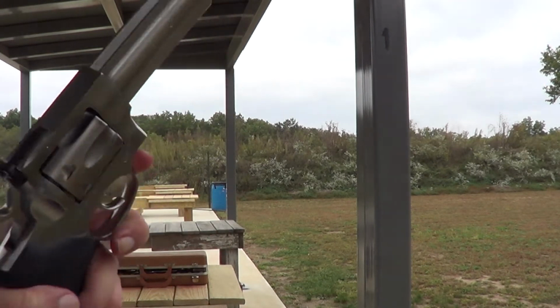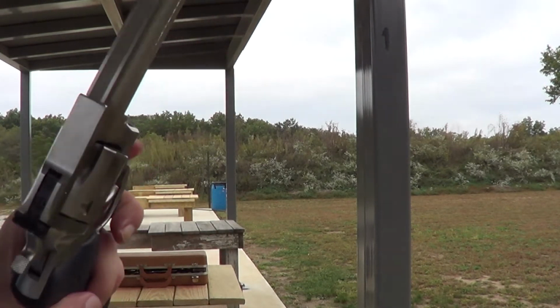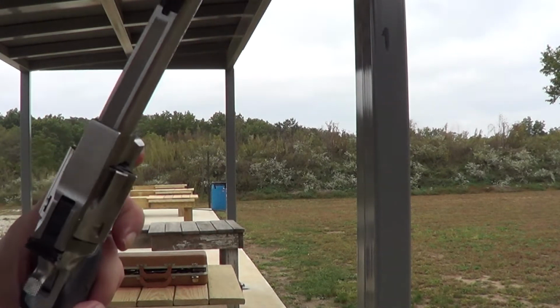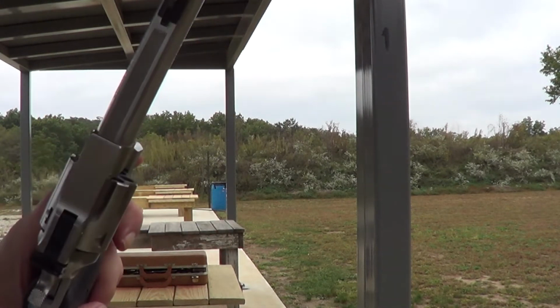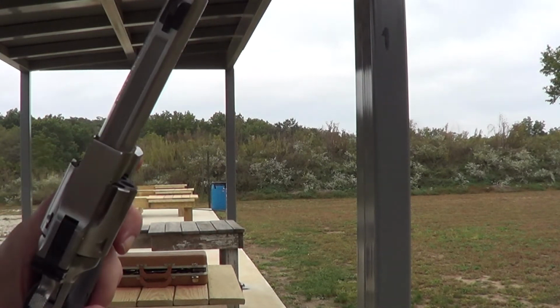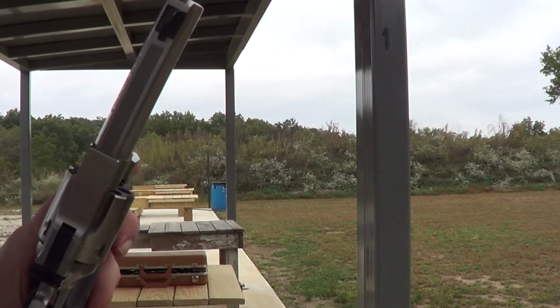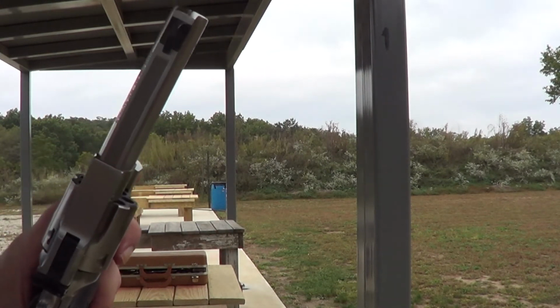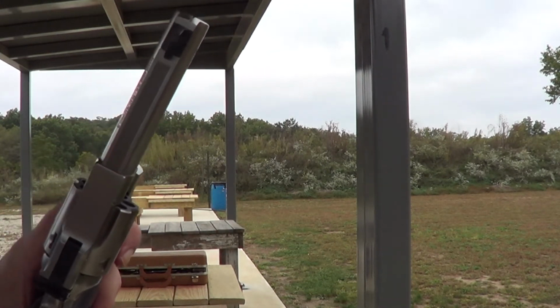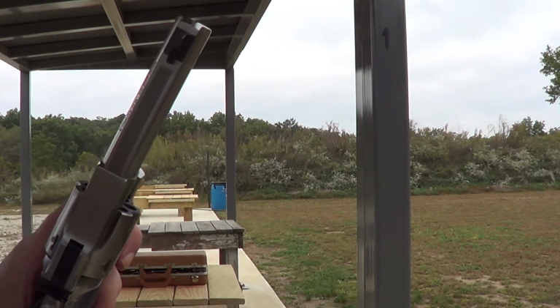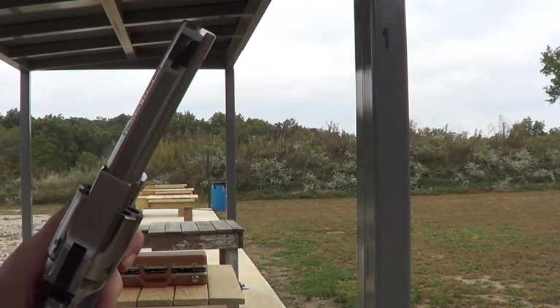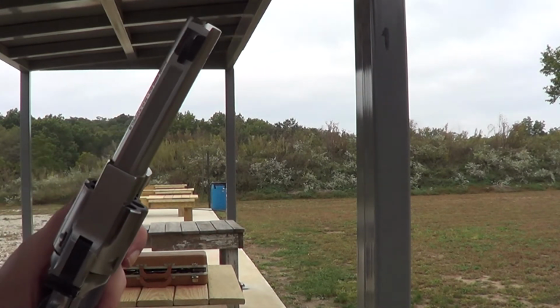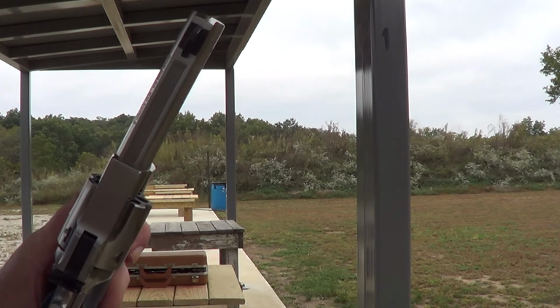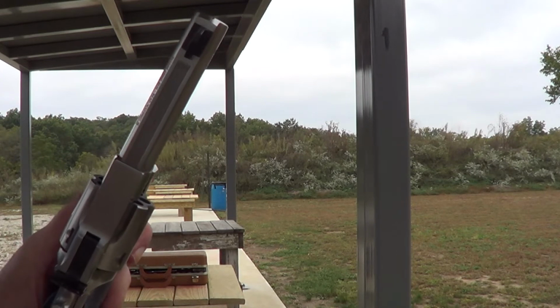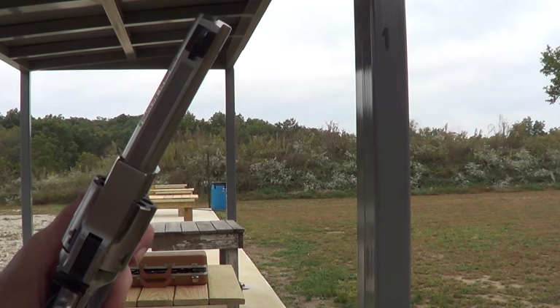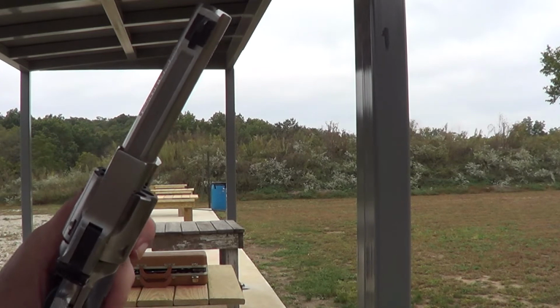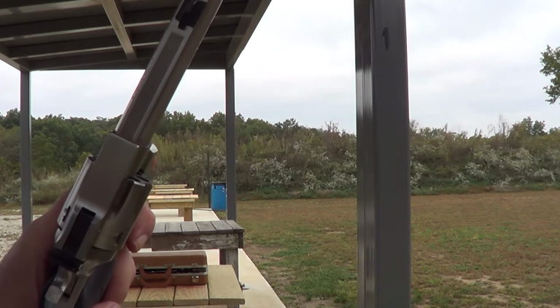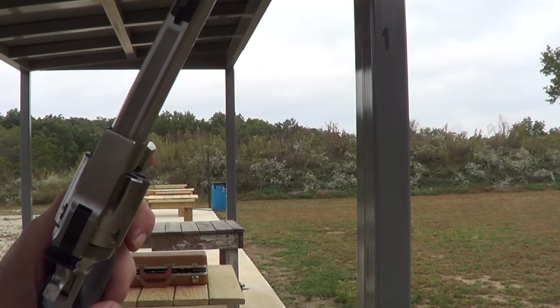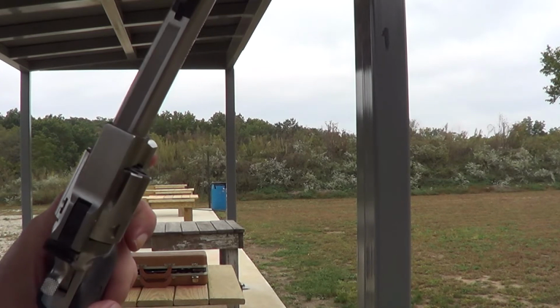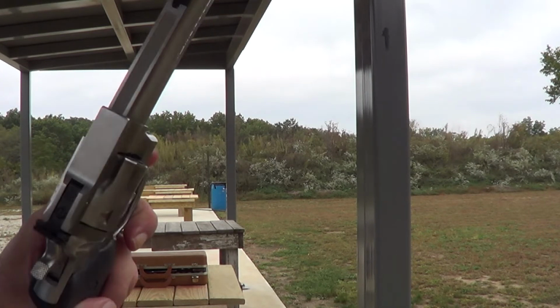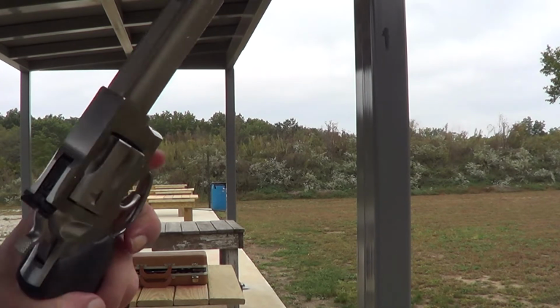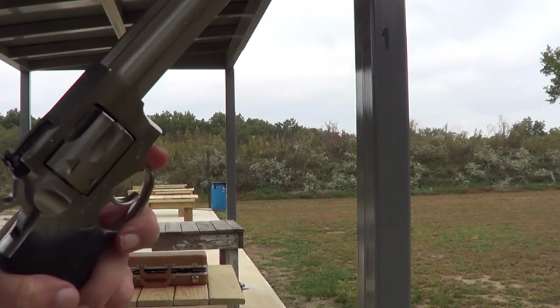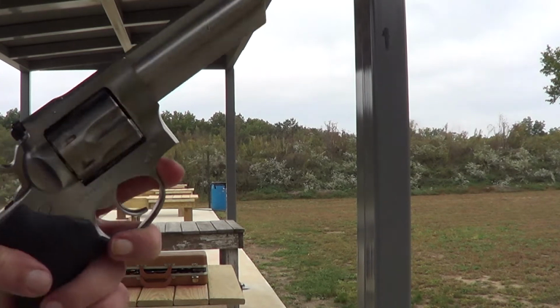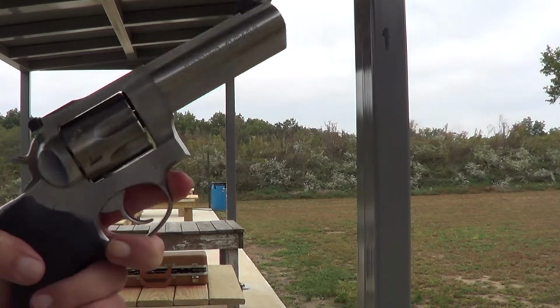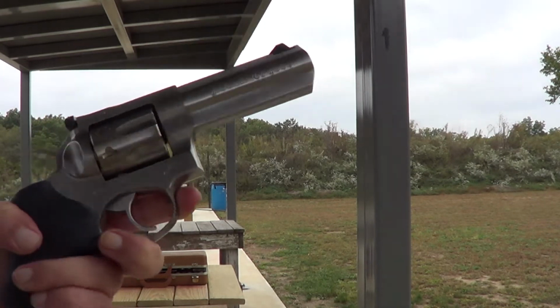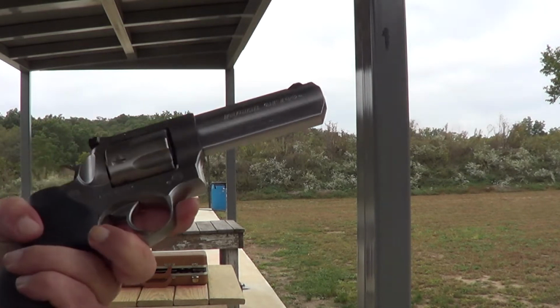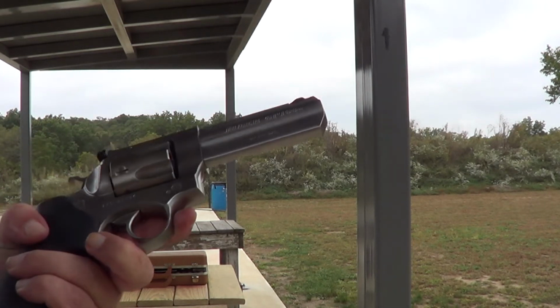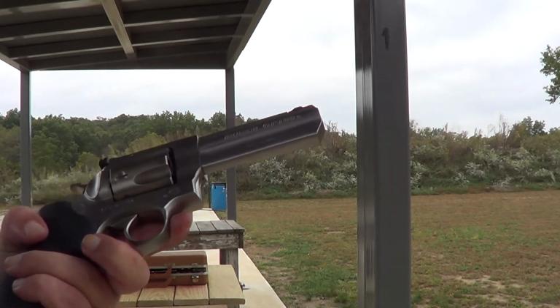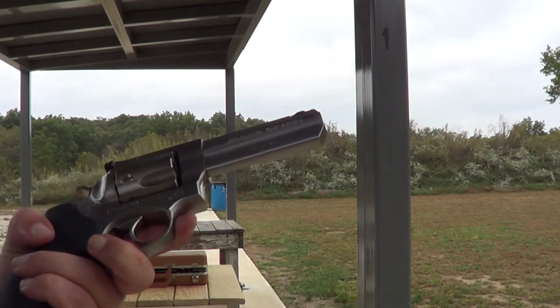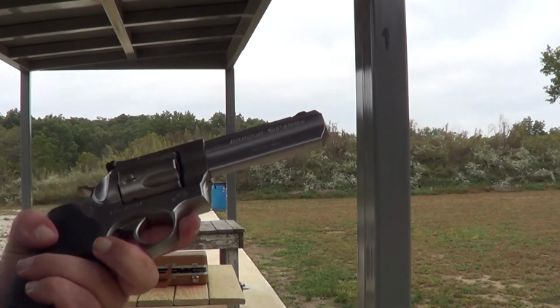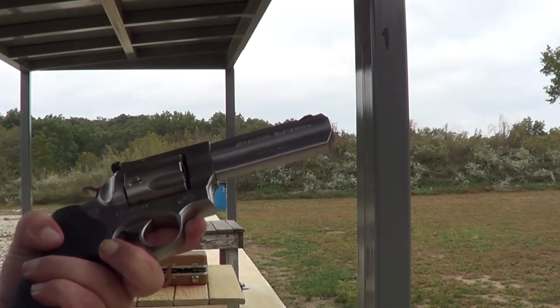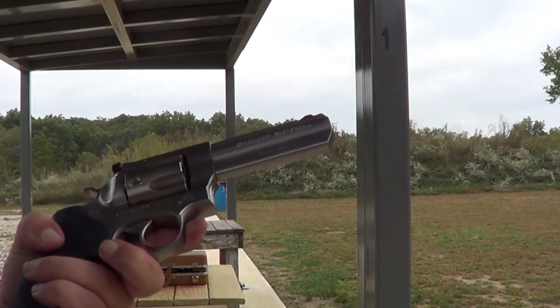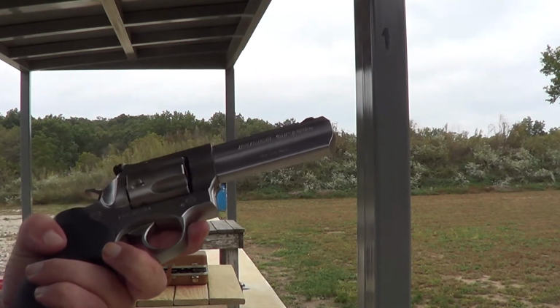Like I said, it does have a lot of muzzle blast — that cartridge does. Very loud.